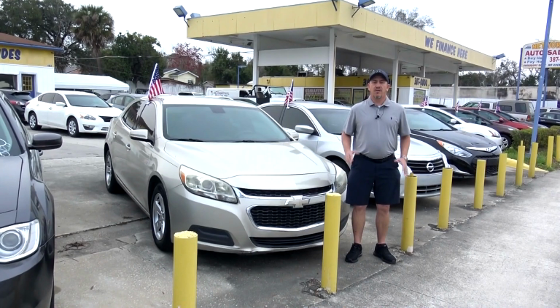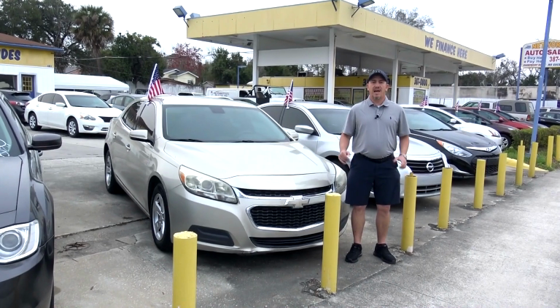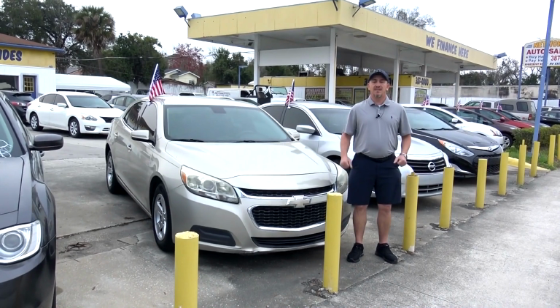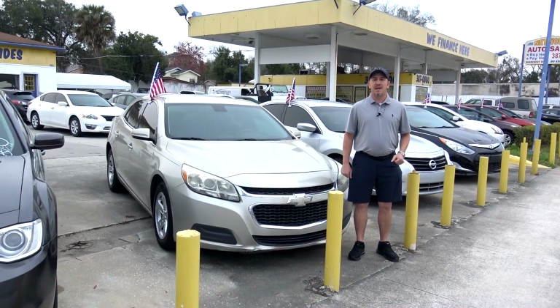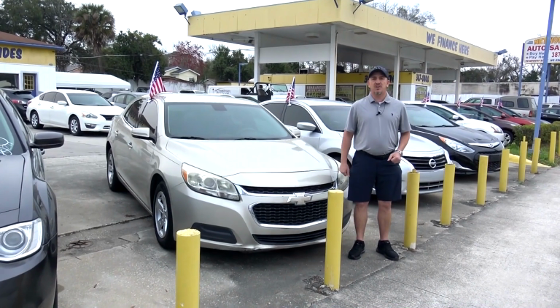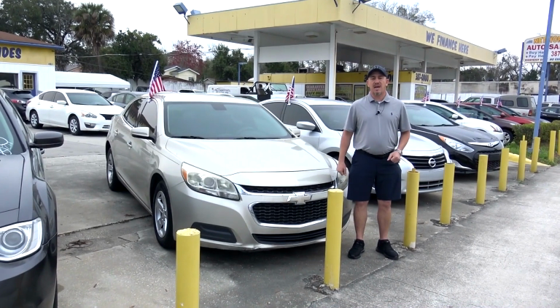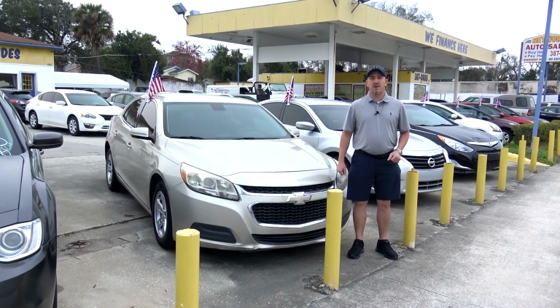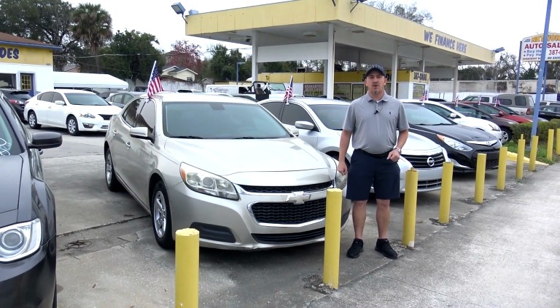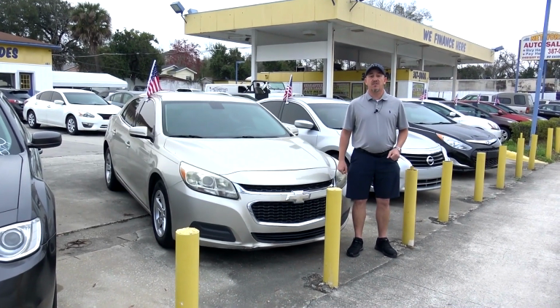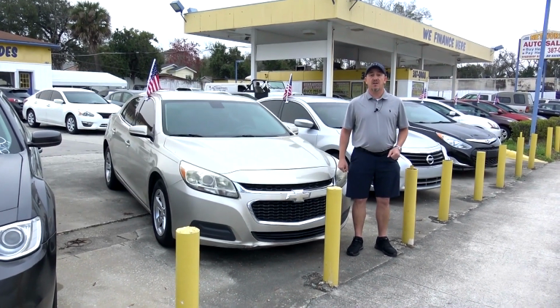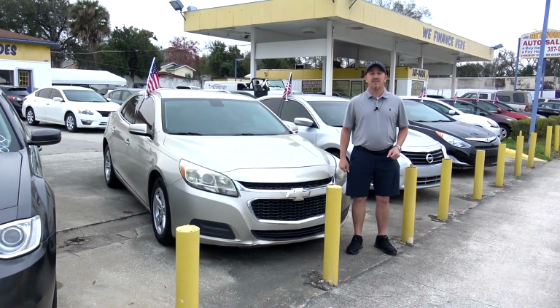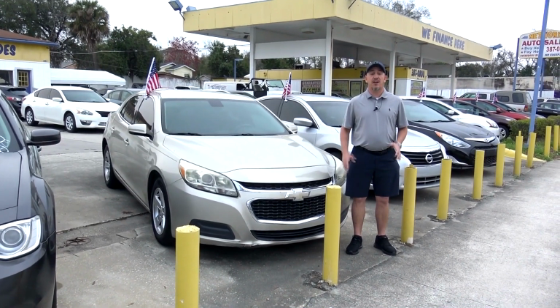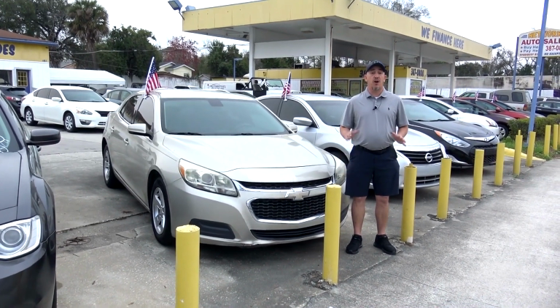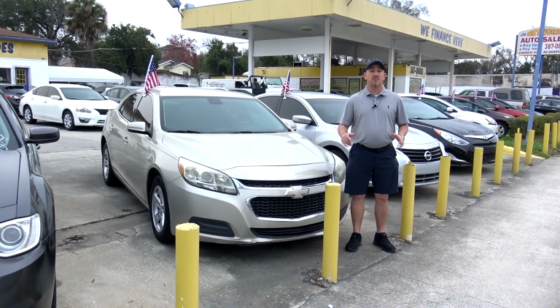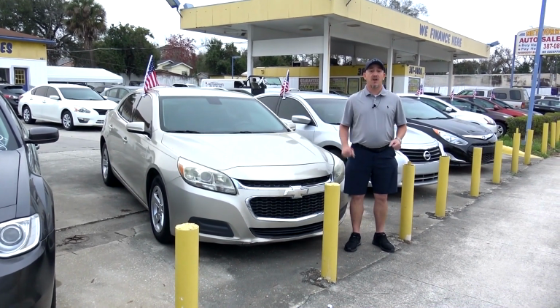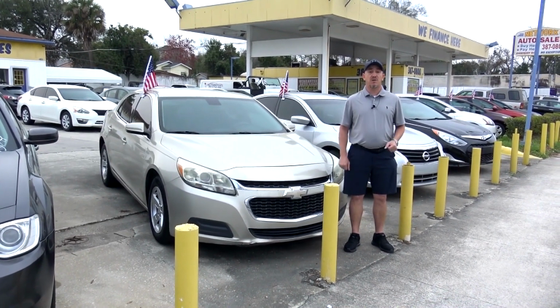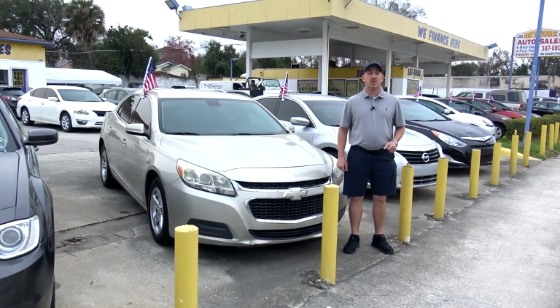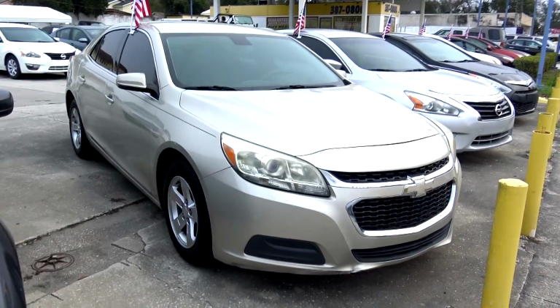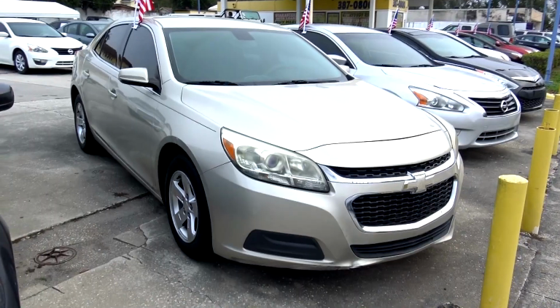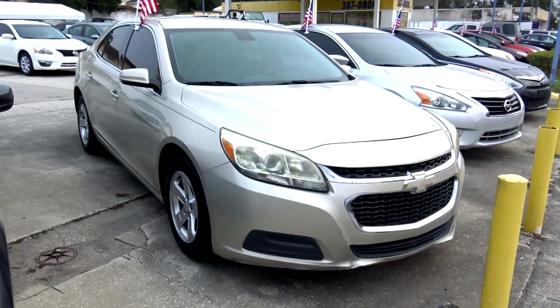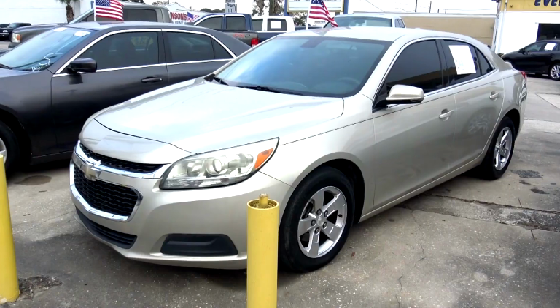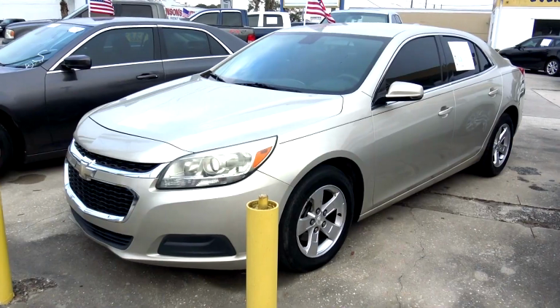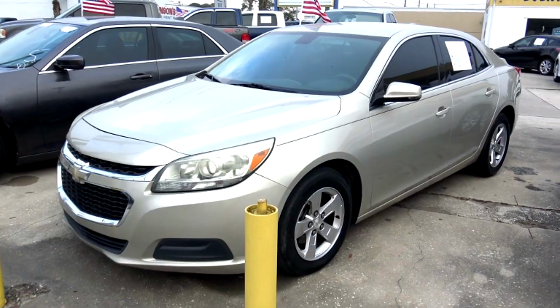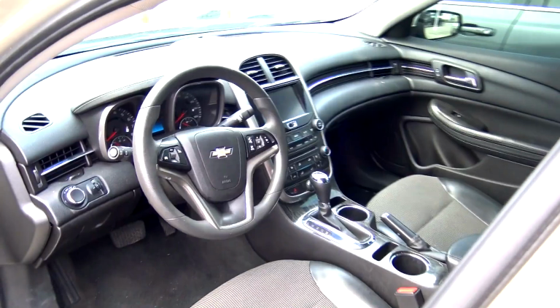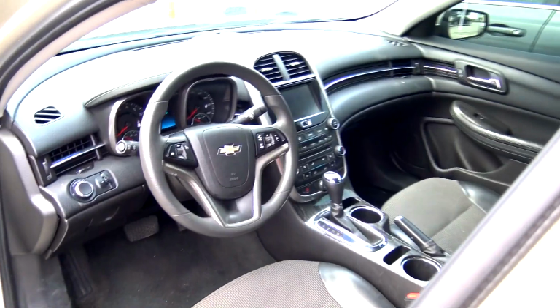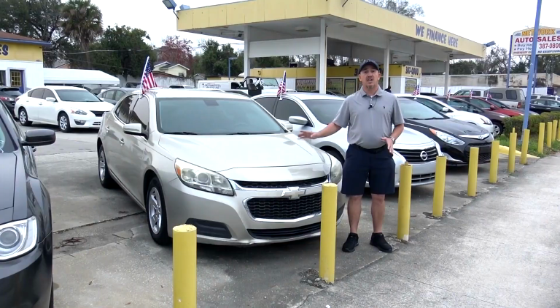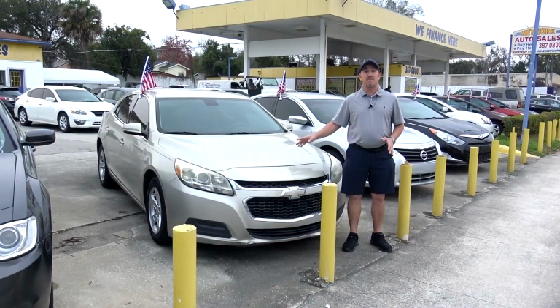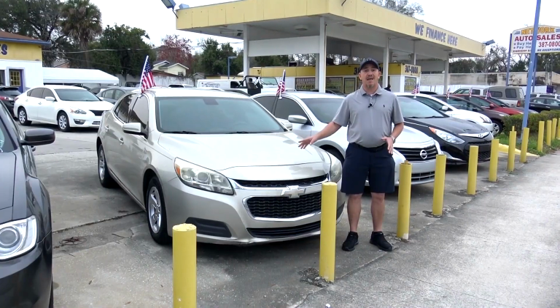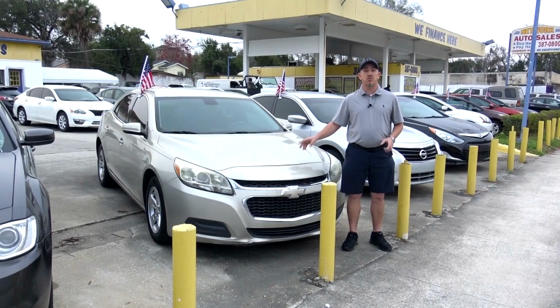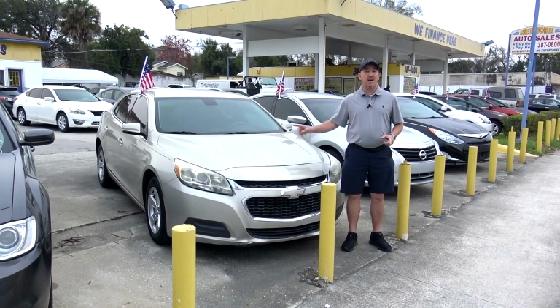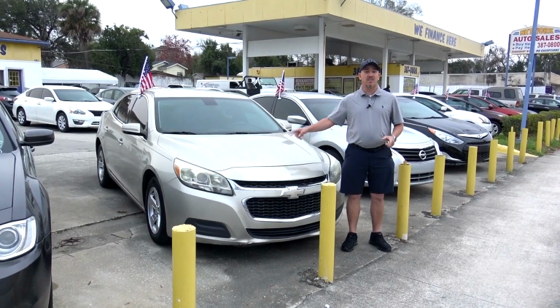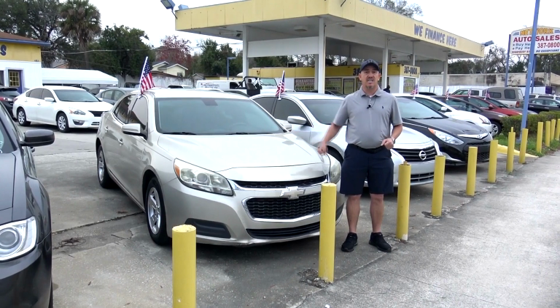Hello guys, my name is Chad with Network Auto Sales and I've got an awesome car that I want to show you, this 2015 Chevy Malibu LT.